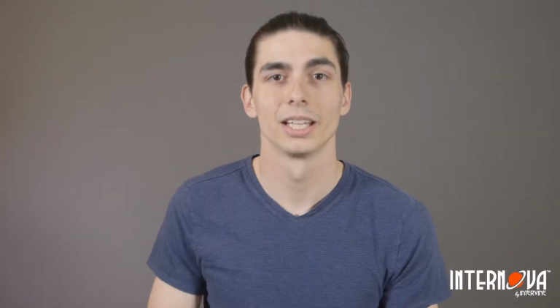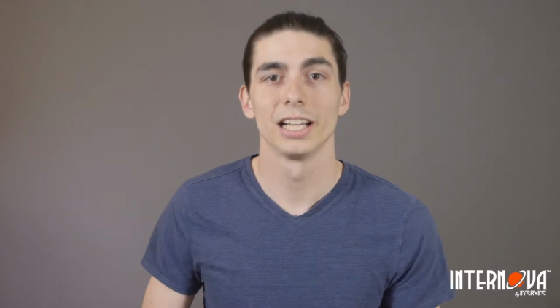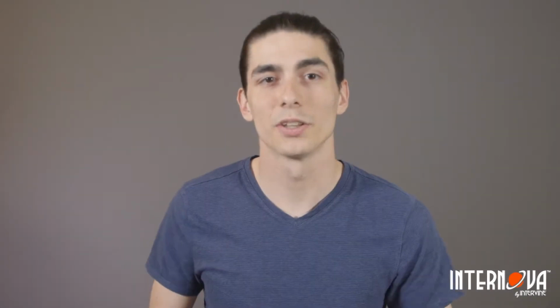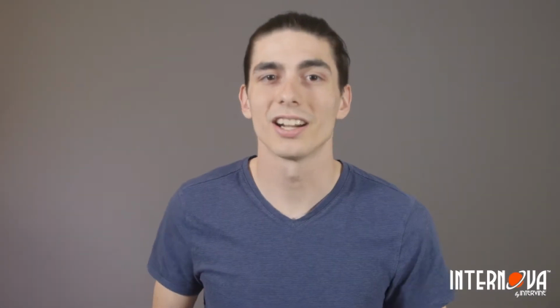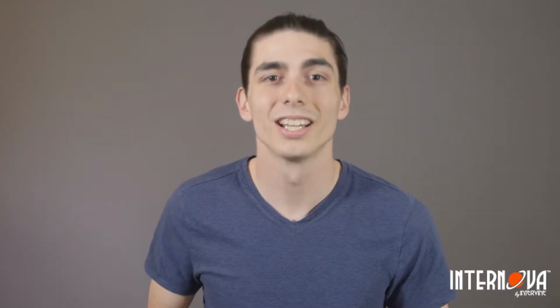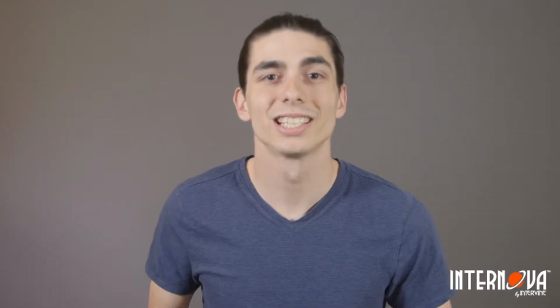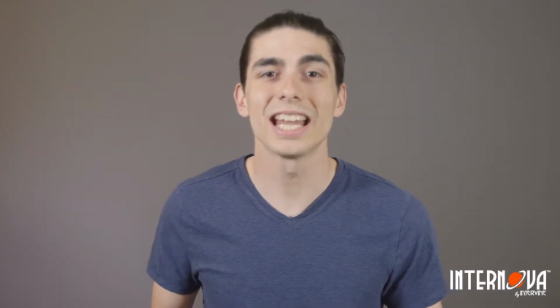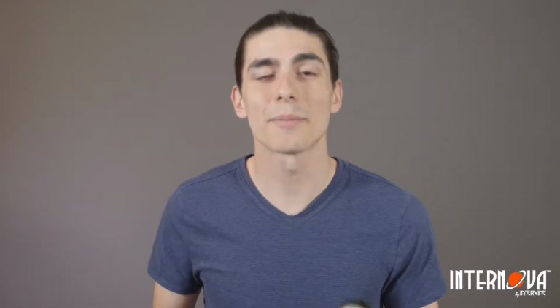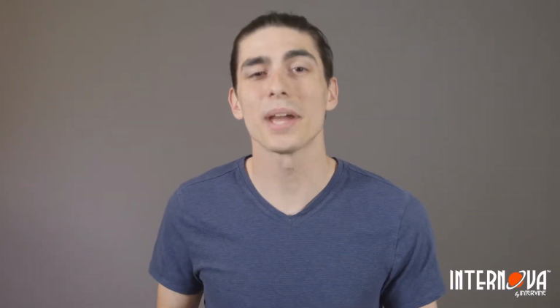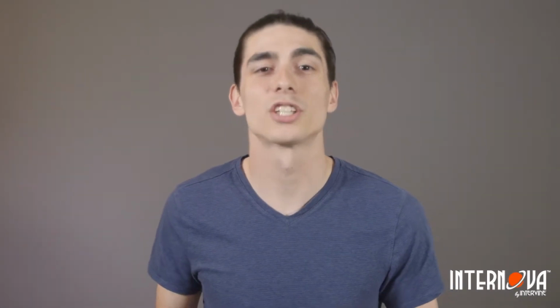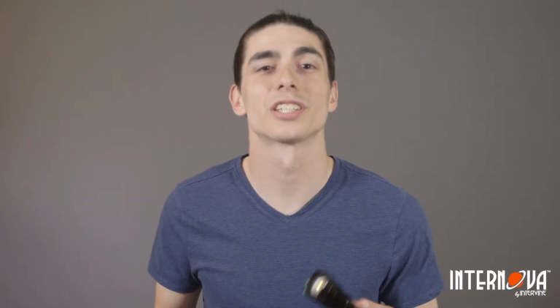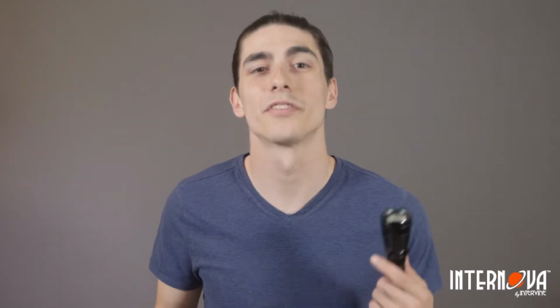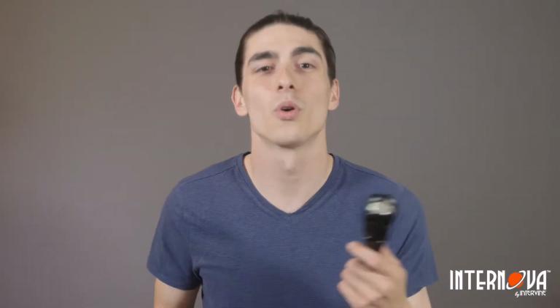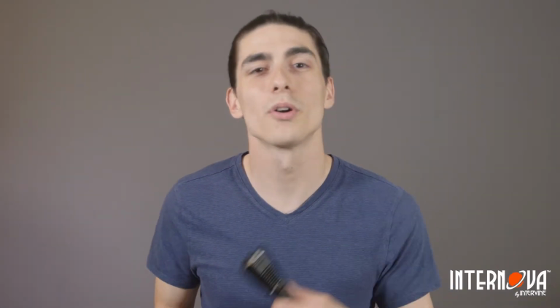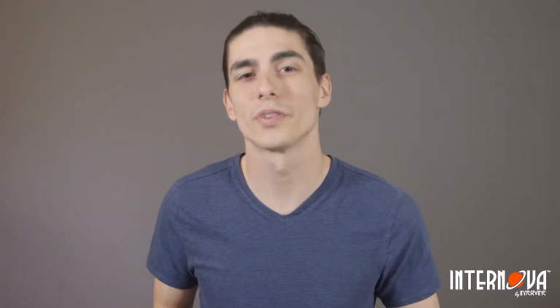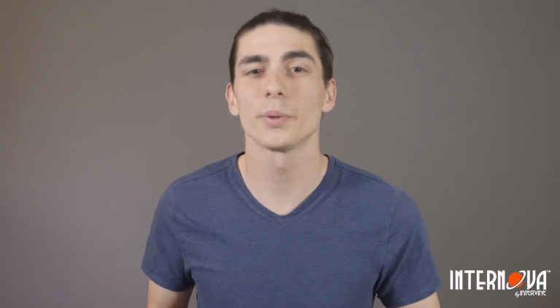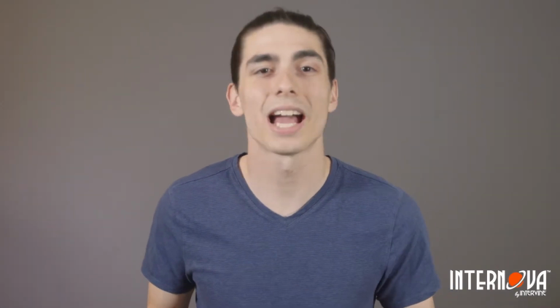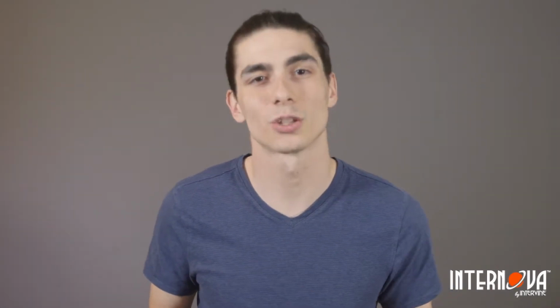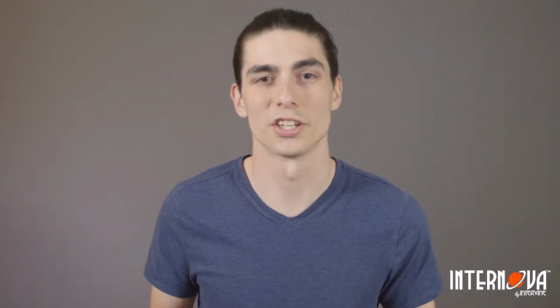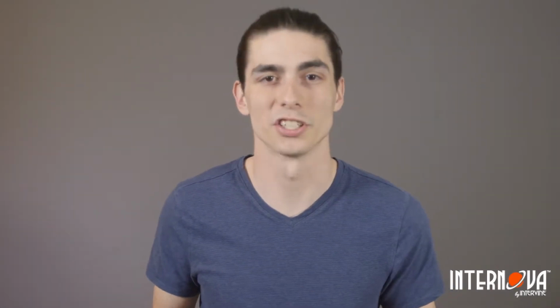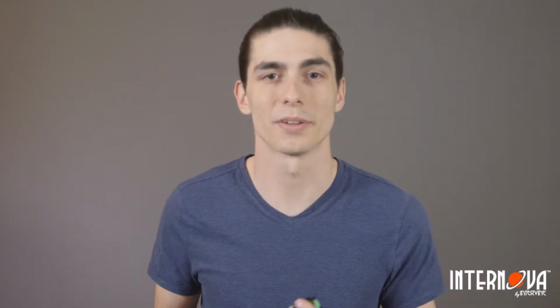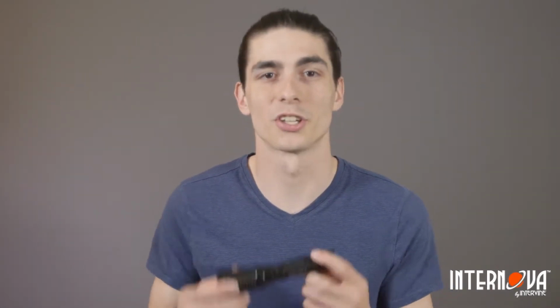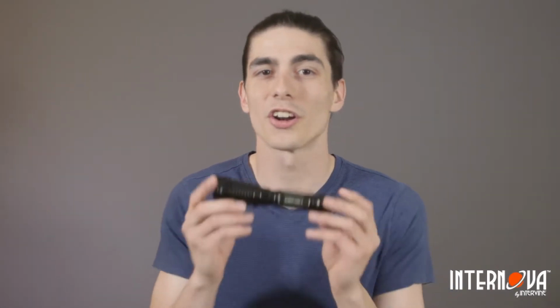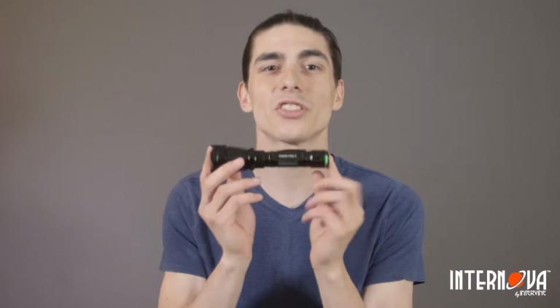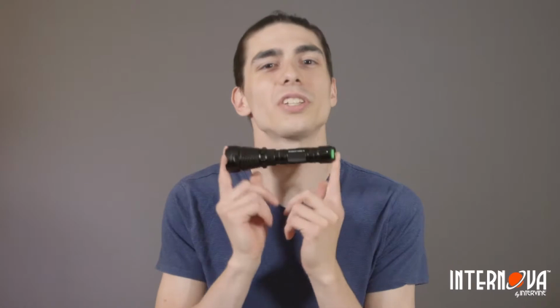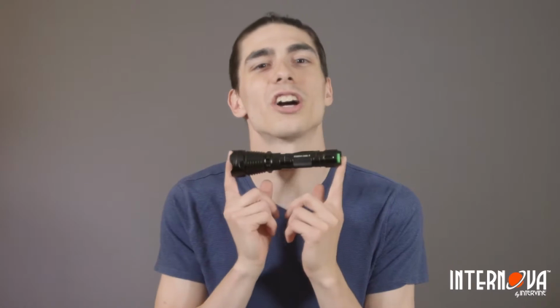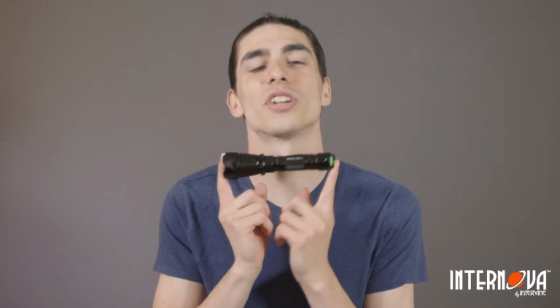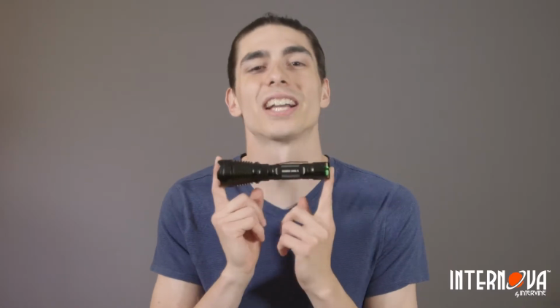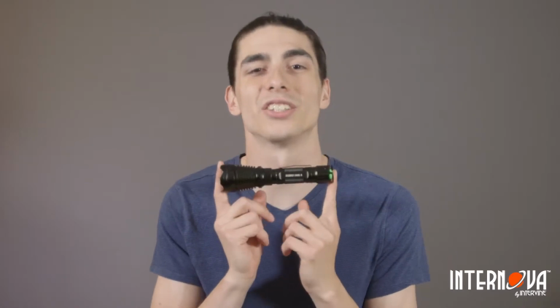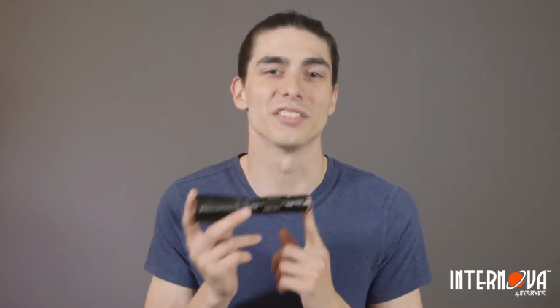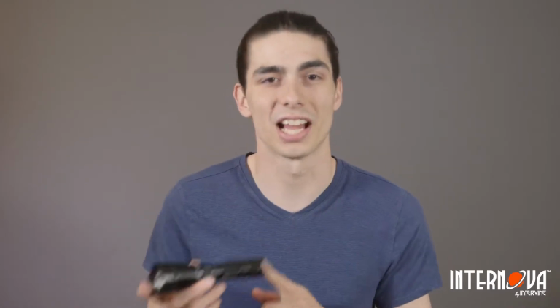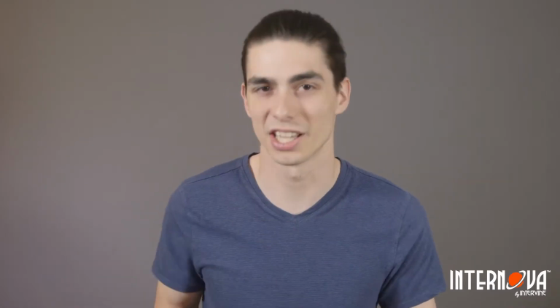Hello there. Today I'm going to be answering some of your most frequently asked questions about the Guardian 1300 XLZ flashlight.